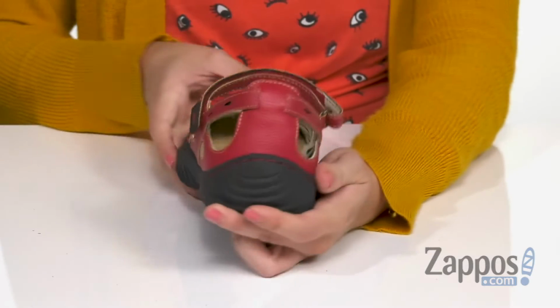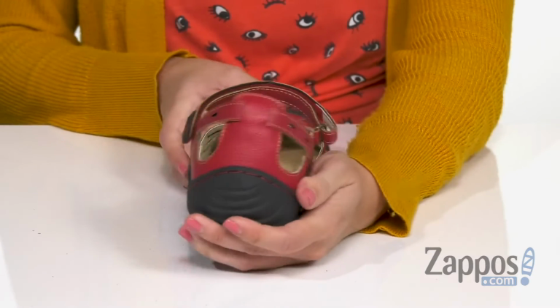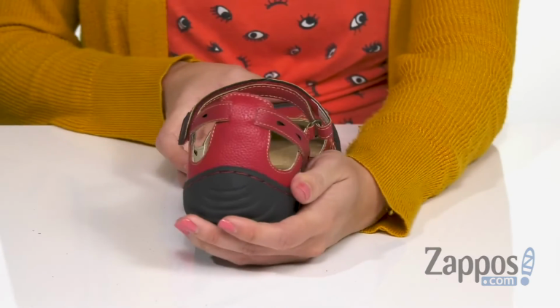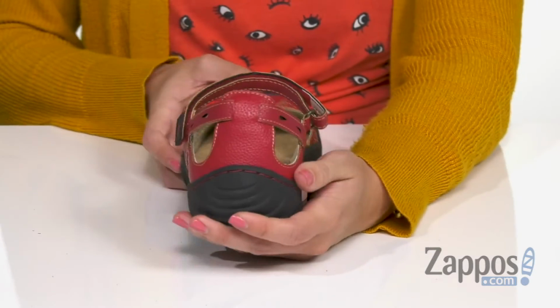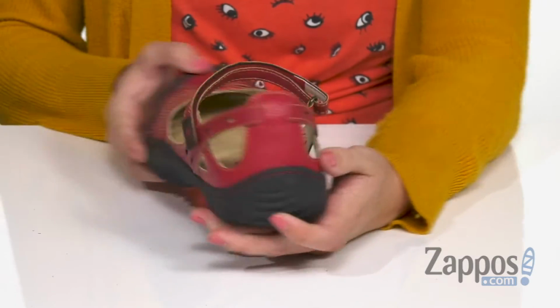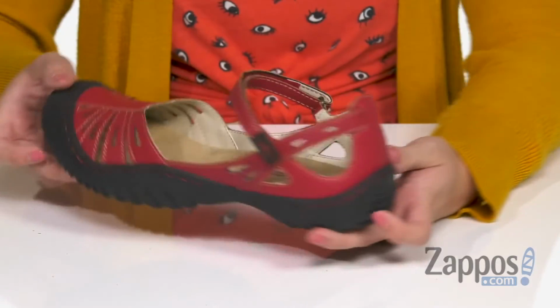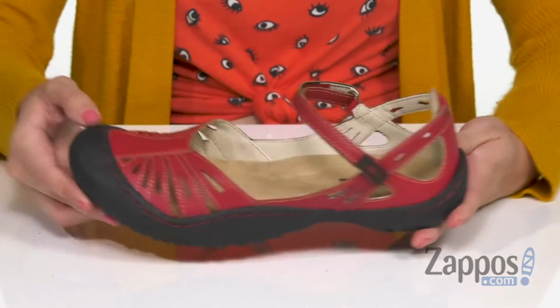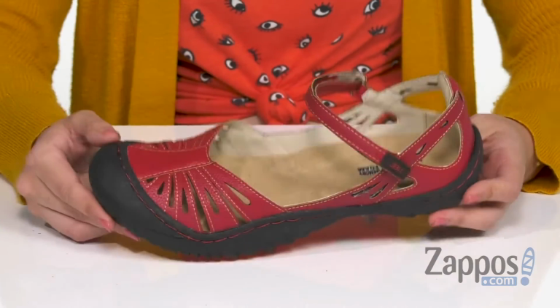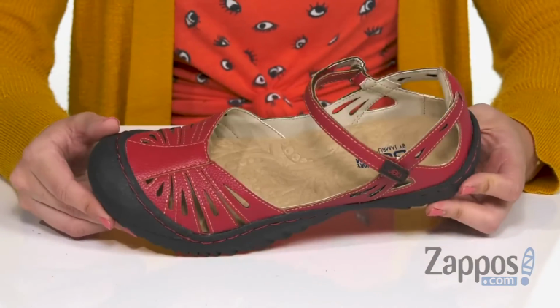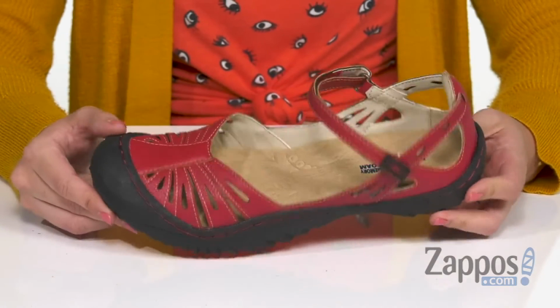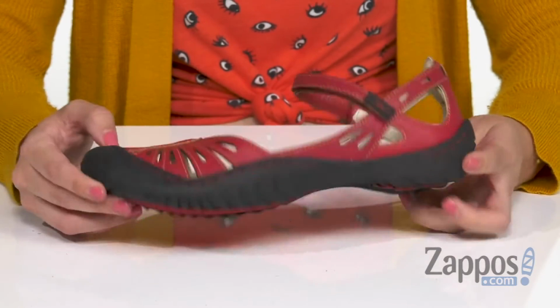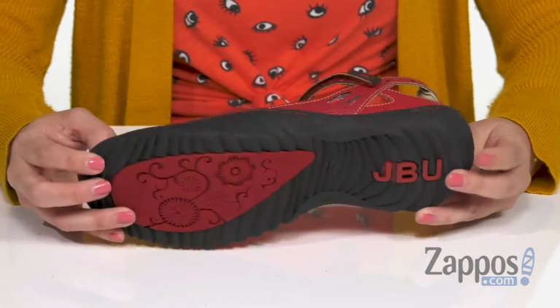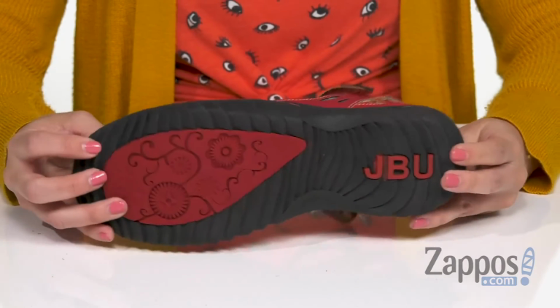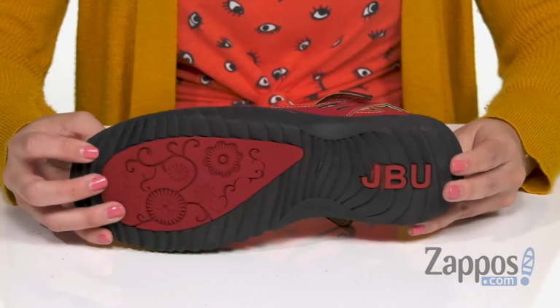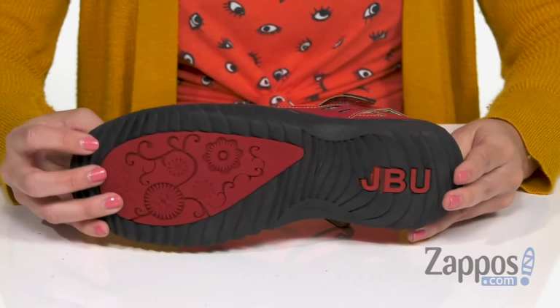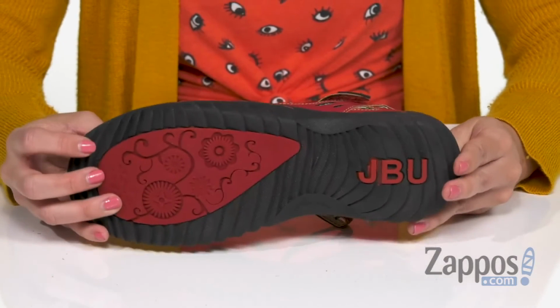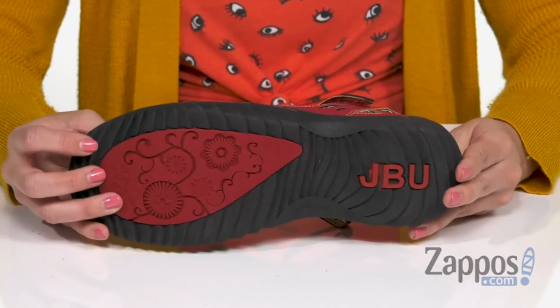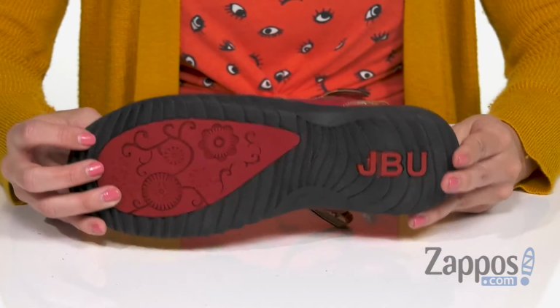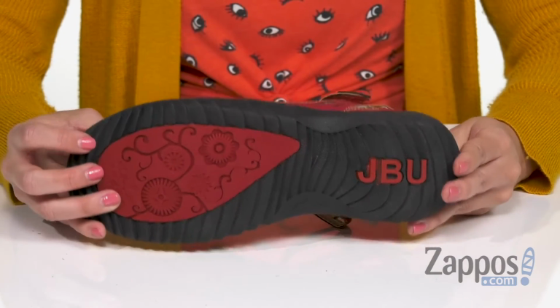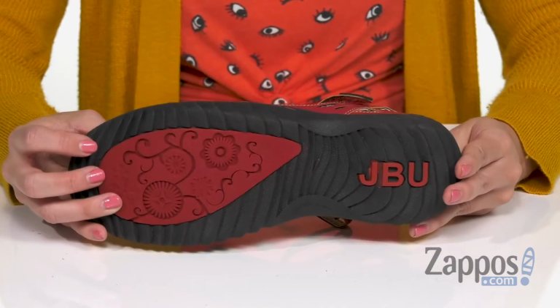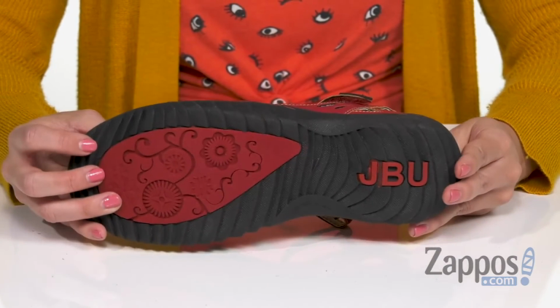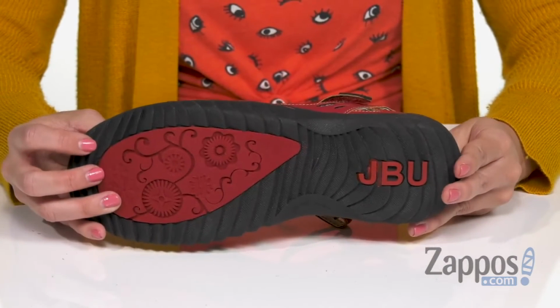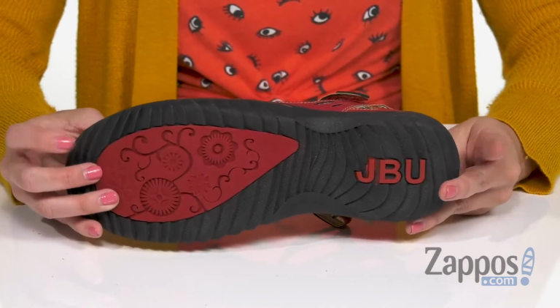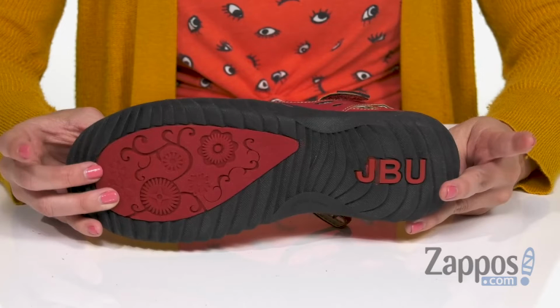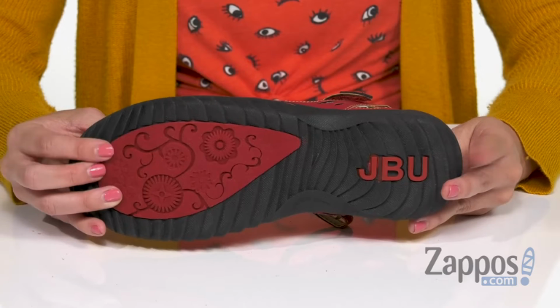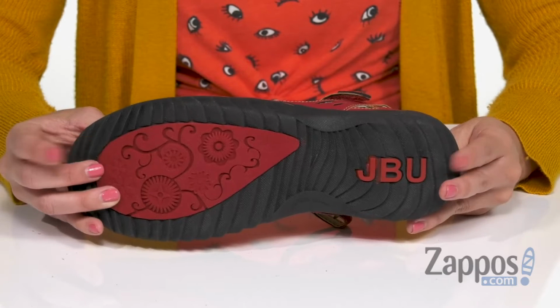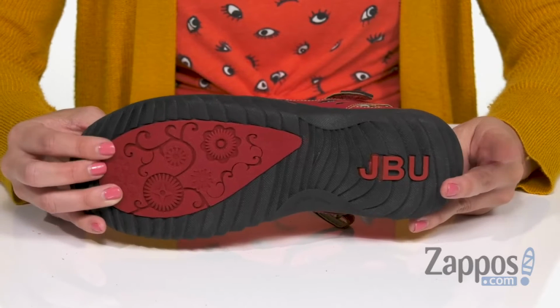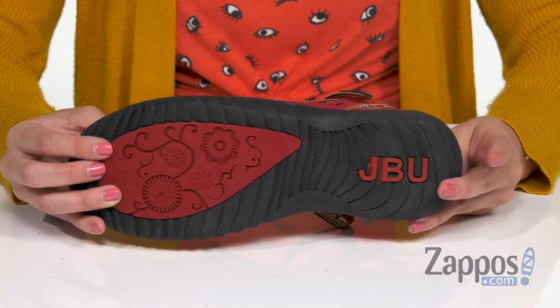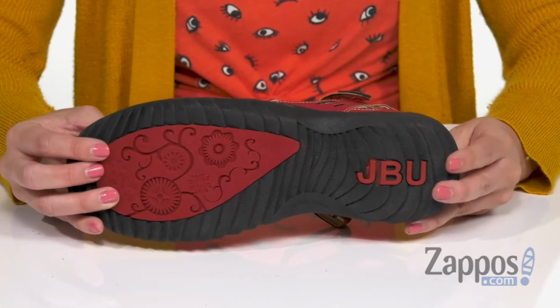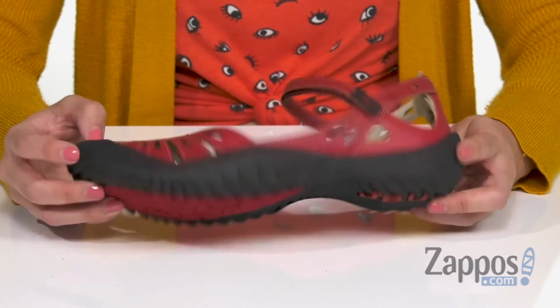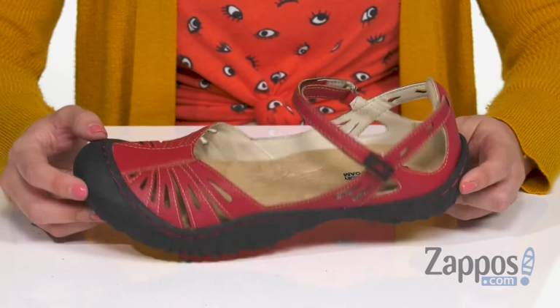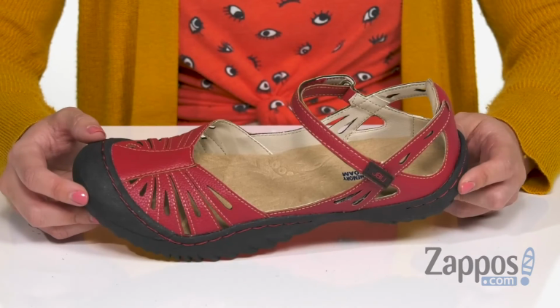Flexibility, fun cutout details on the heel, and the bottom is going to give you a slip-resistant Altera rubber outsole.